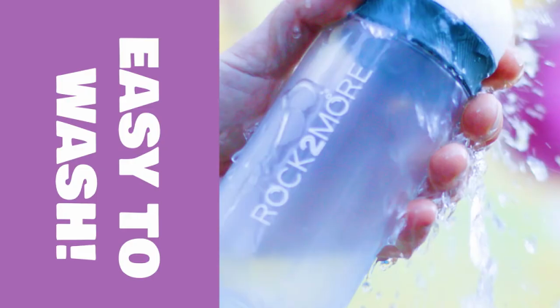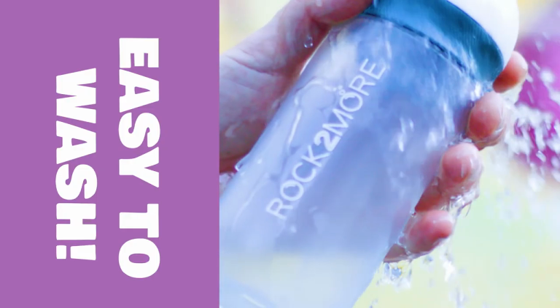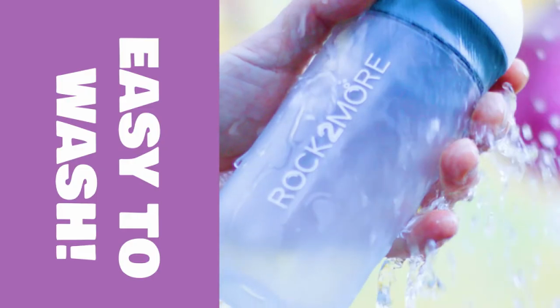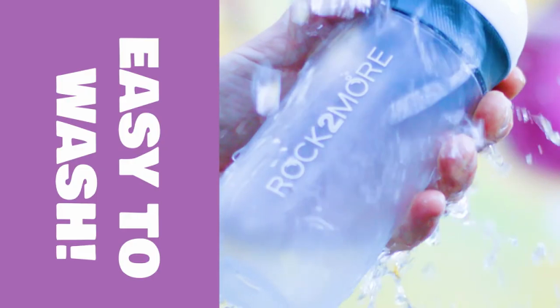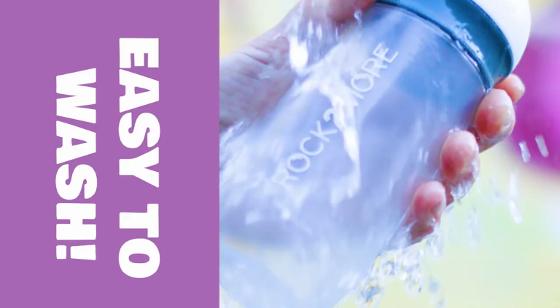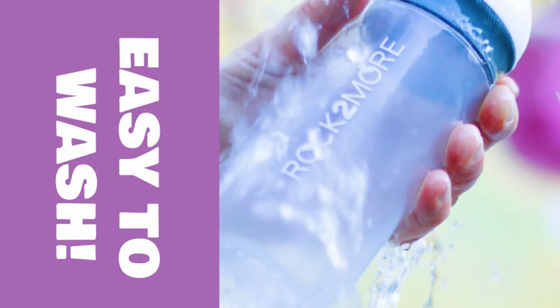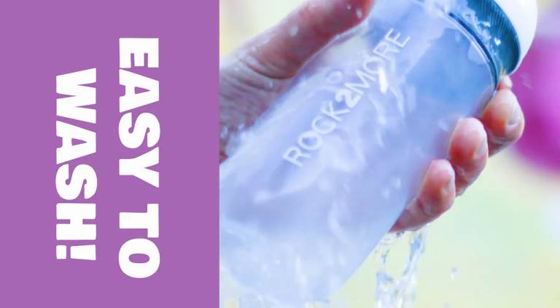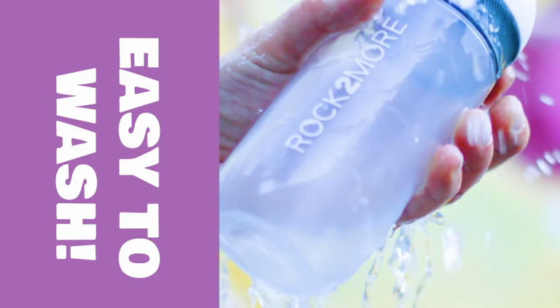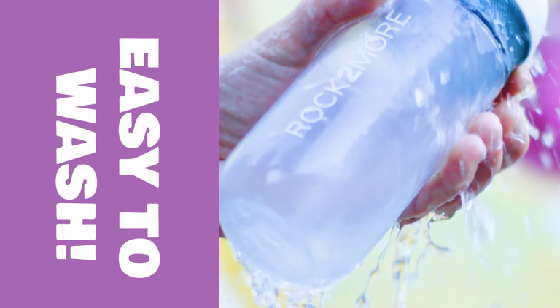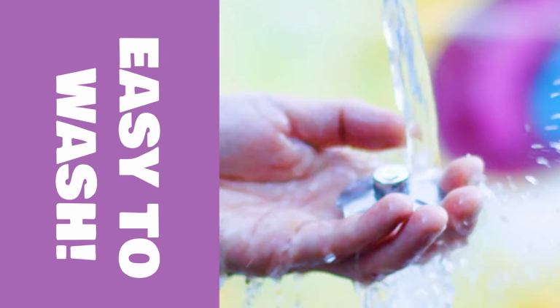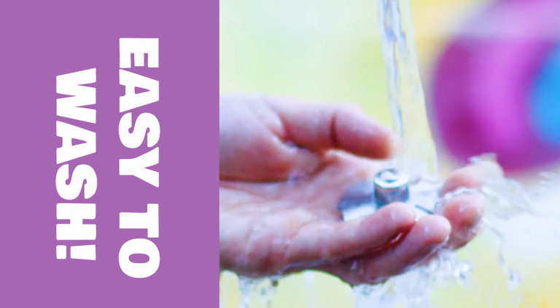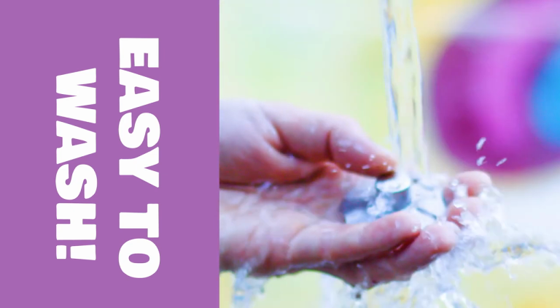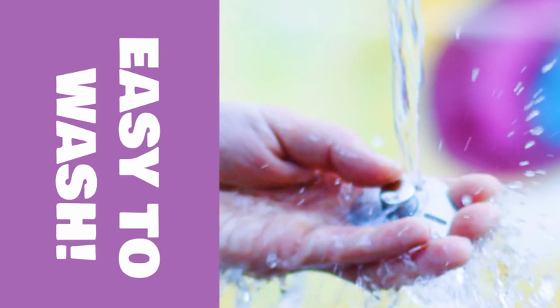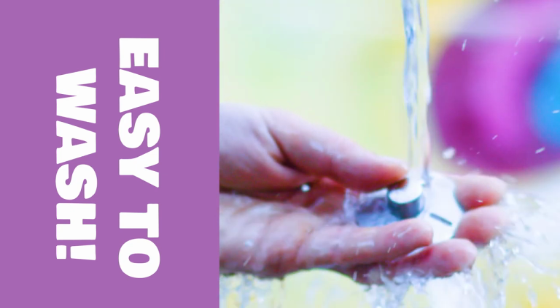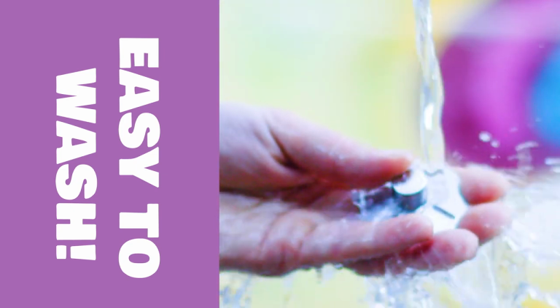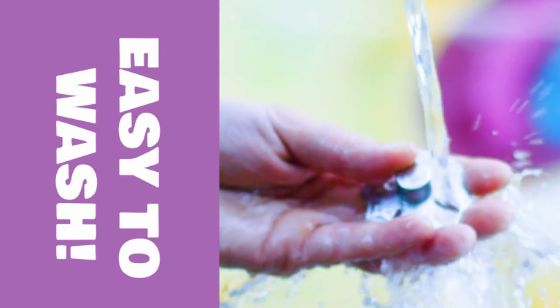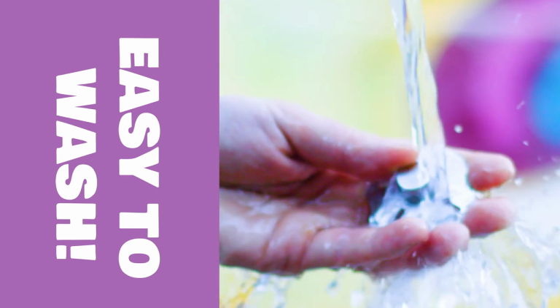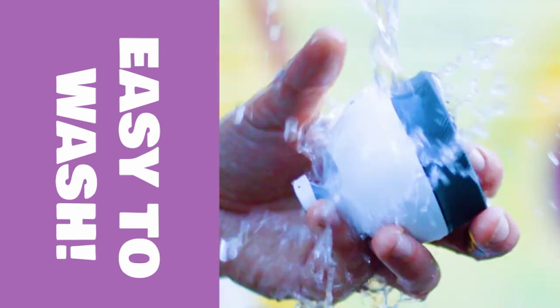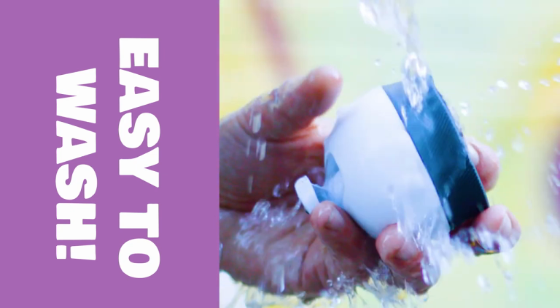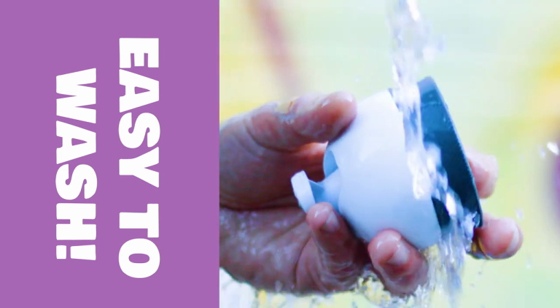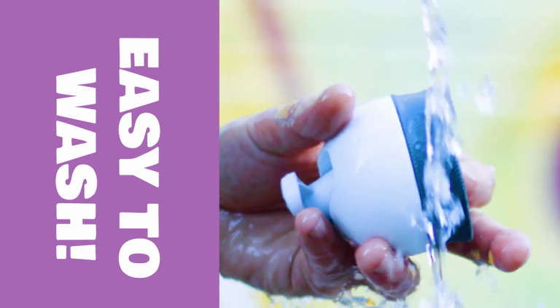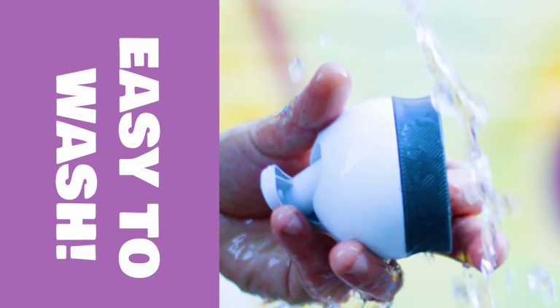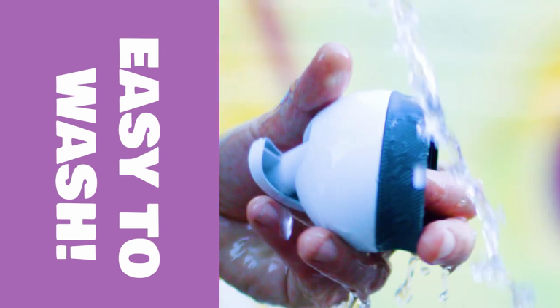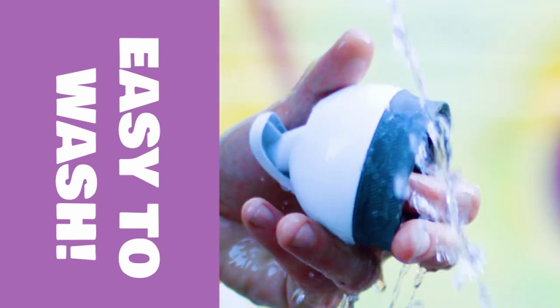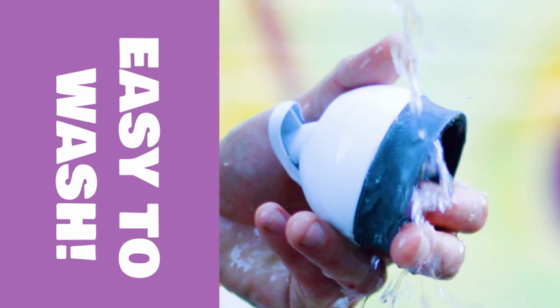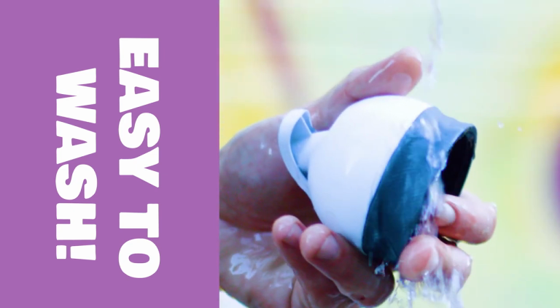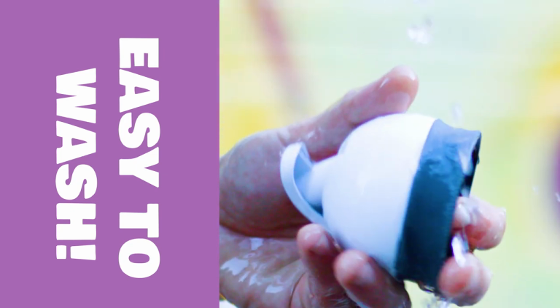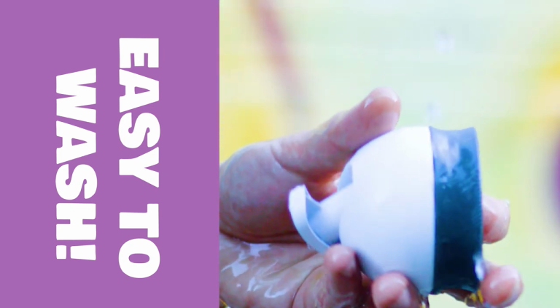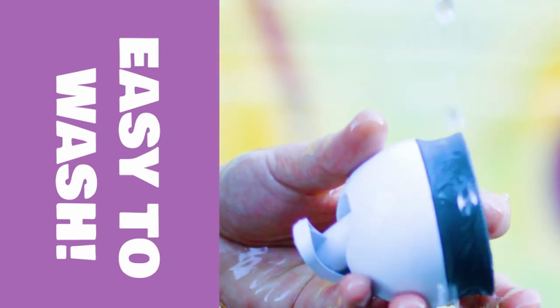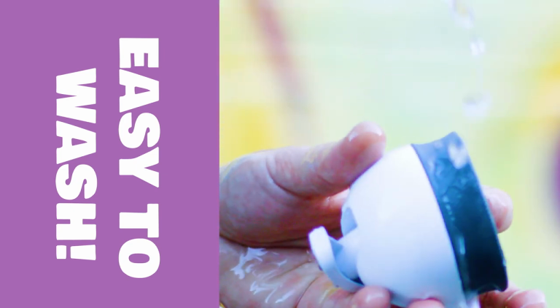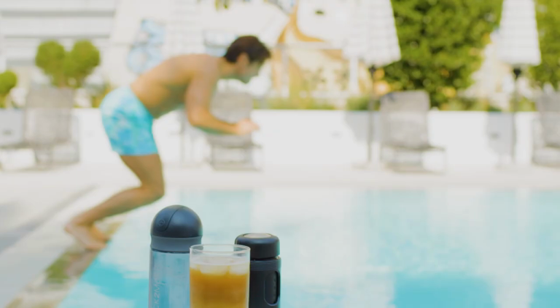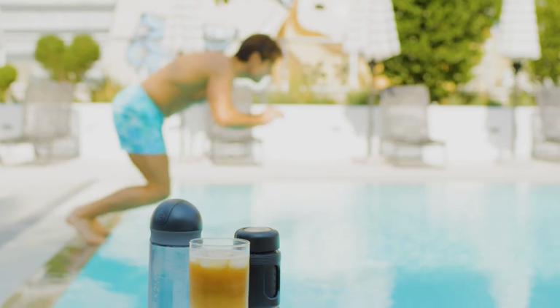Cleaning Rock 2 More is so easy. Just add water and shake to clean. Release and clean the blade with the press of a button.